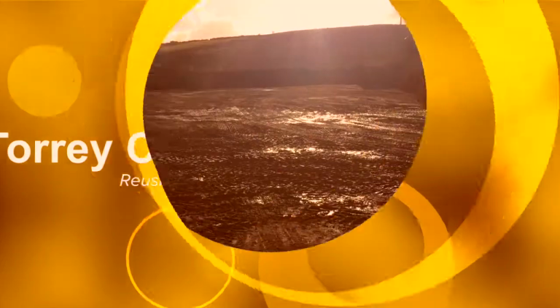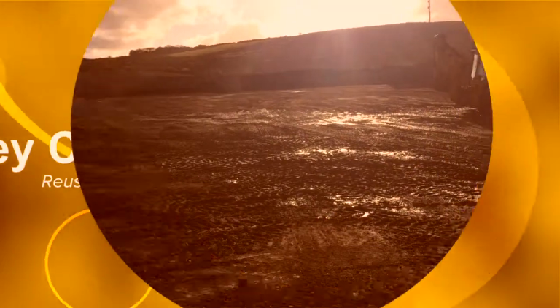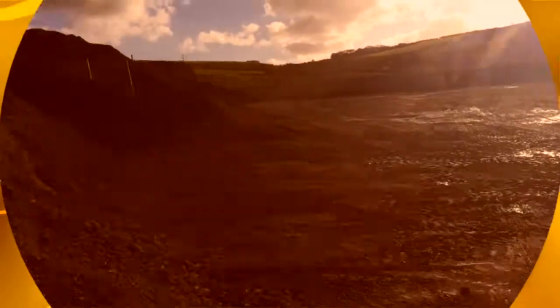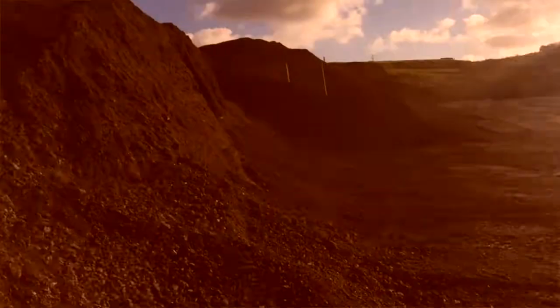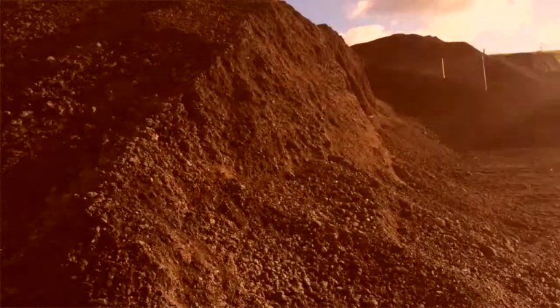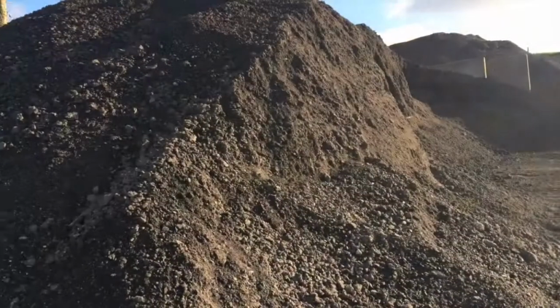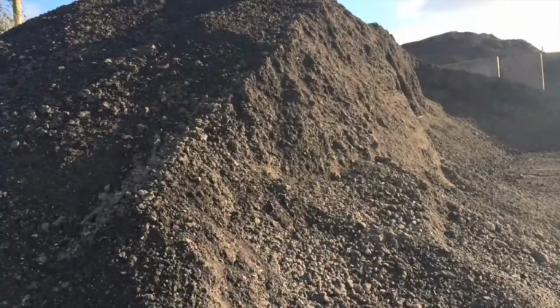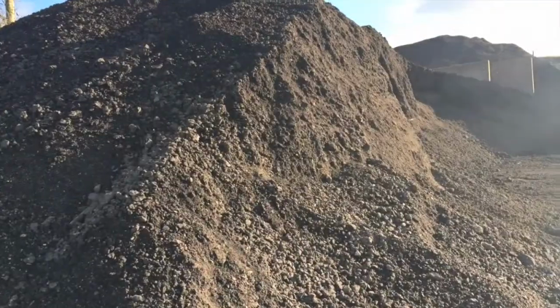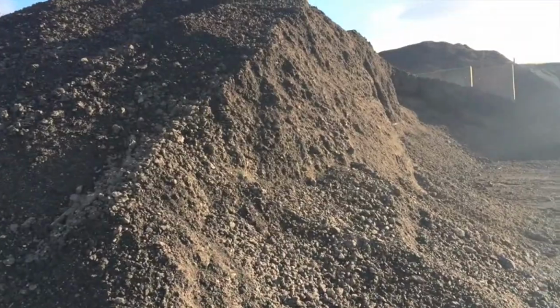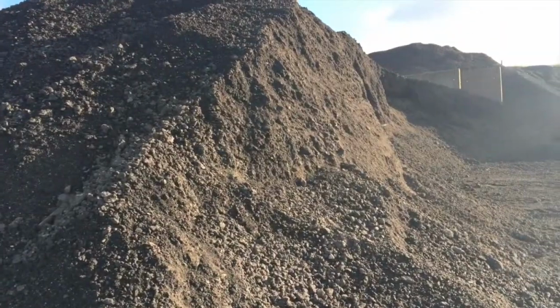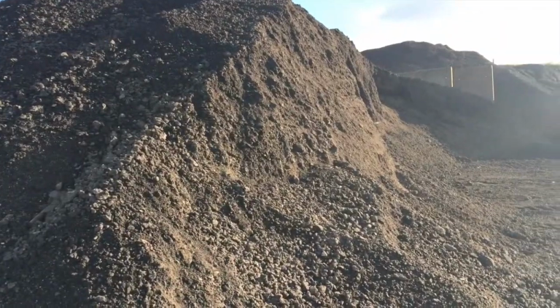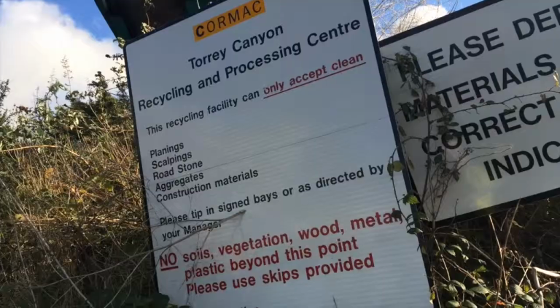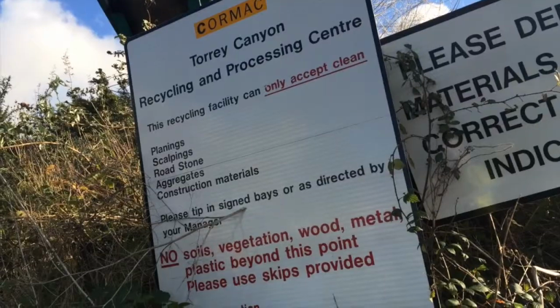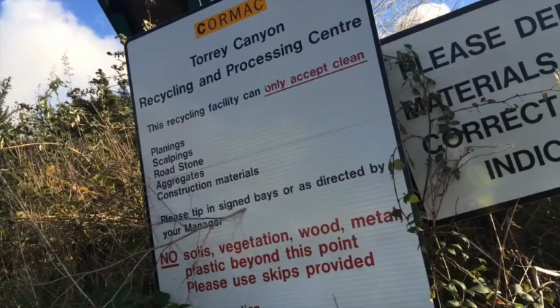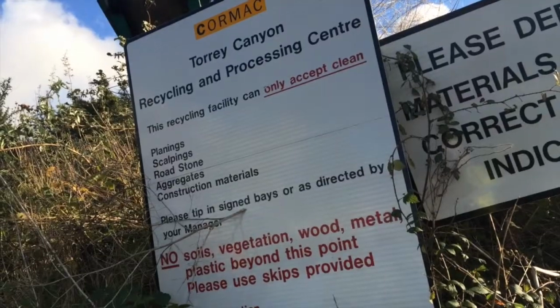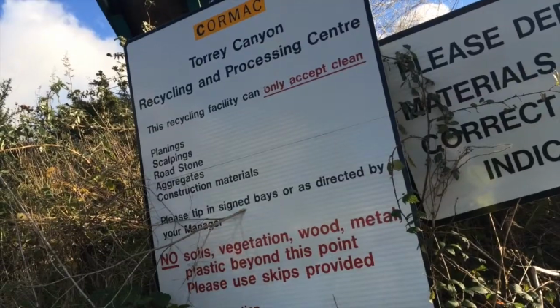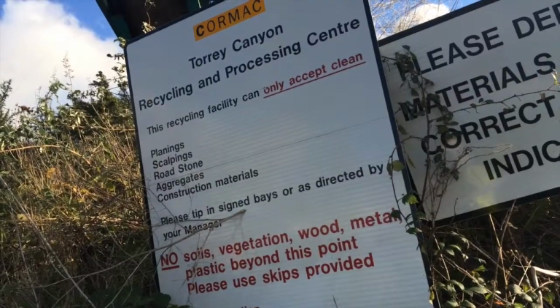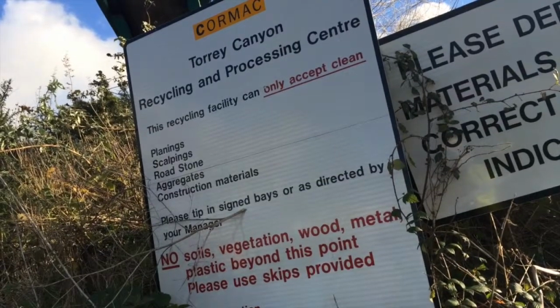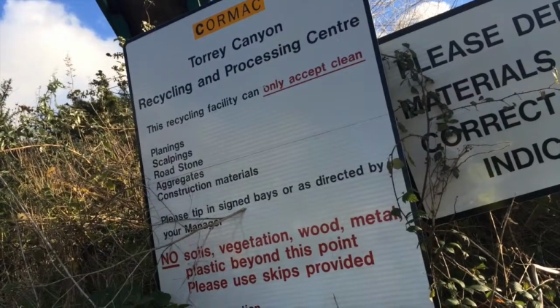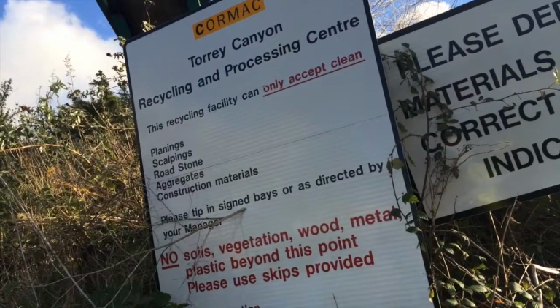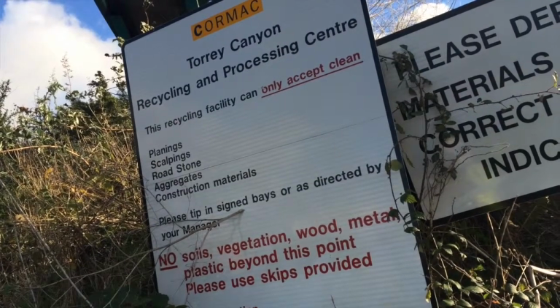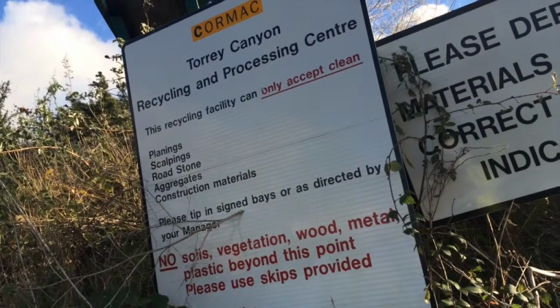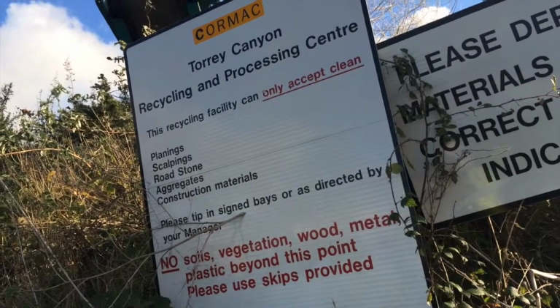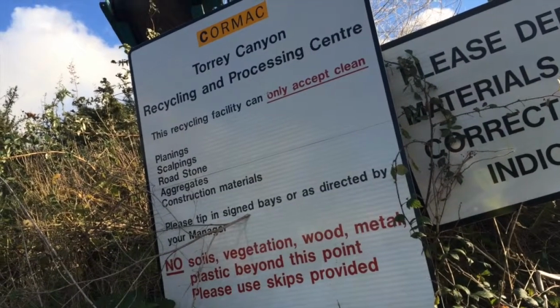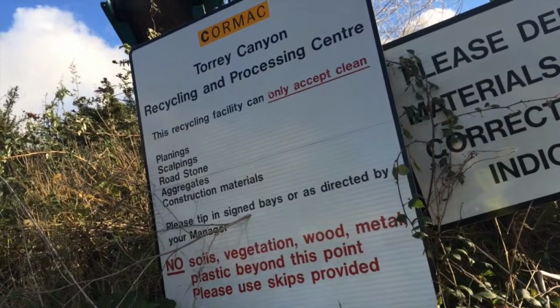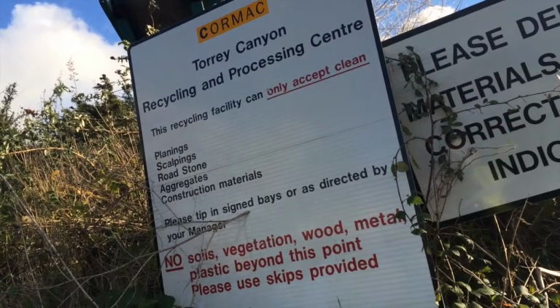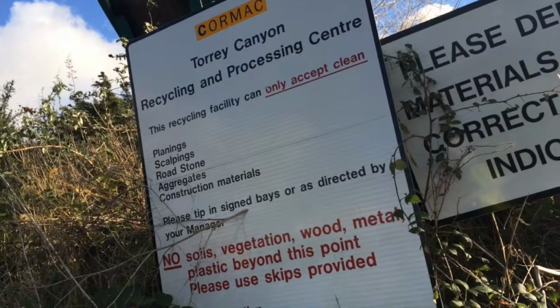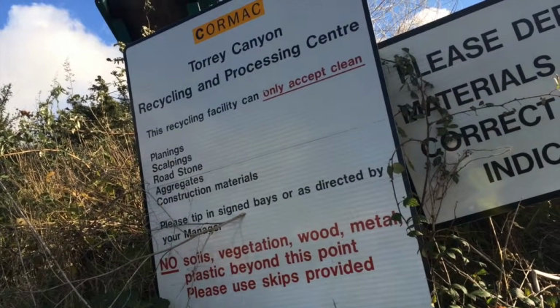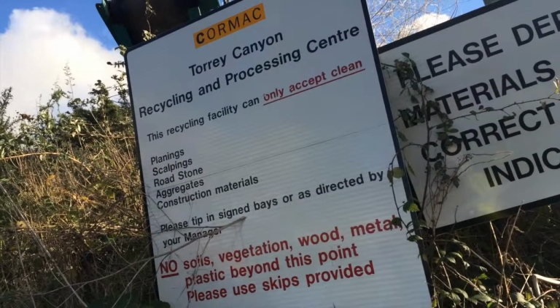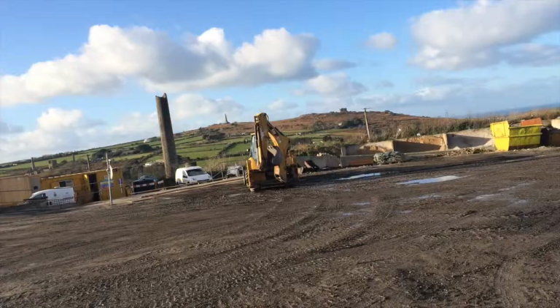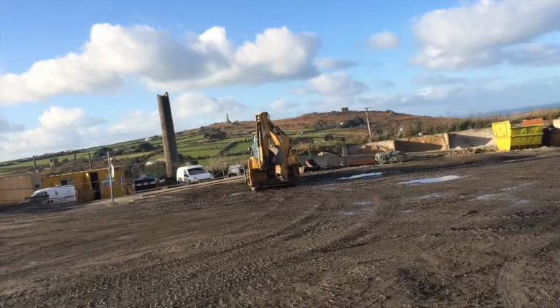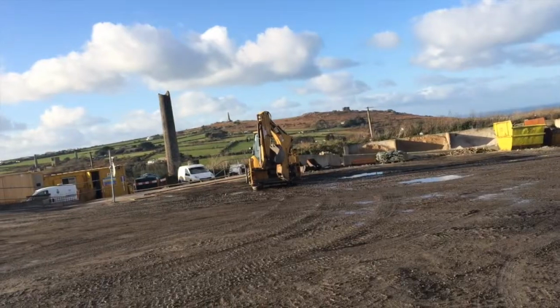My name is Jamie. I'm the Environment and Compliance Manager with Cormac, Torrey Canyon Recycling Centre.